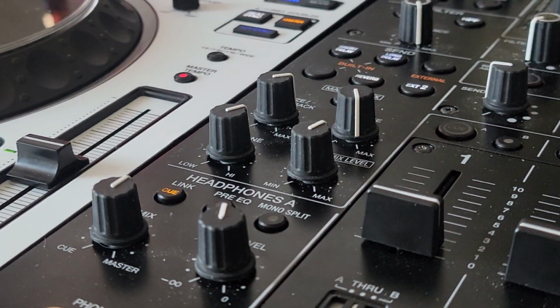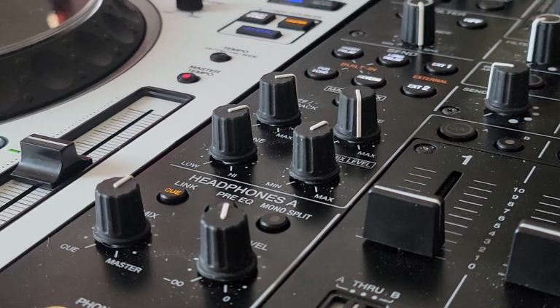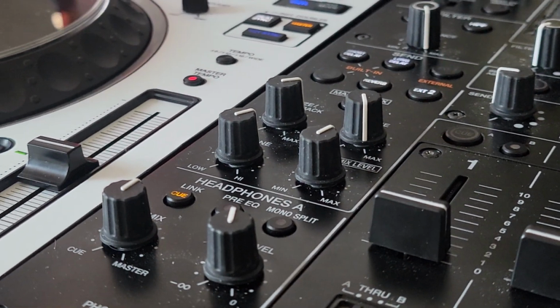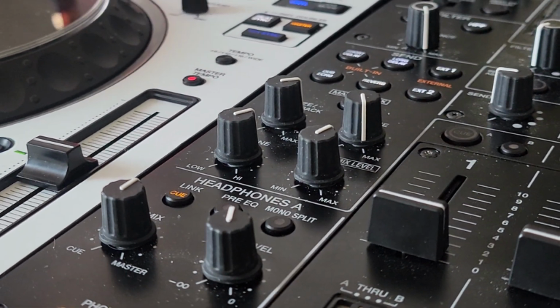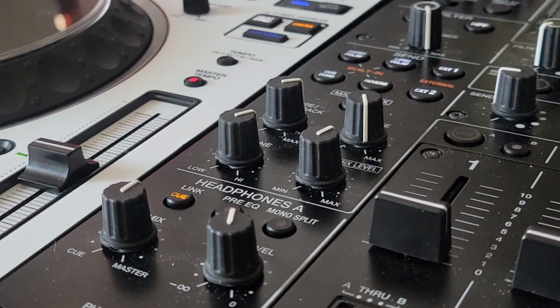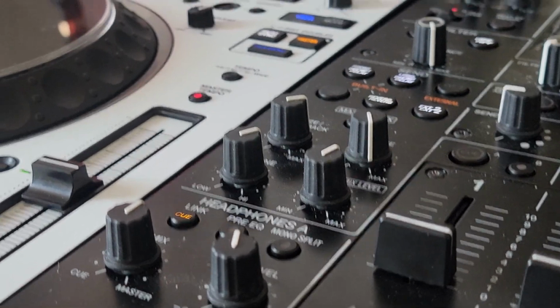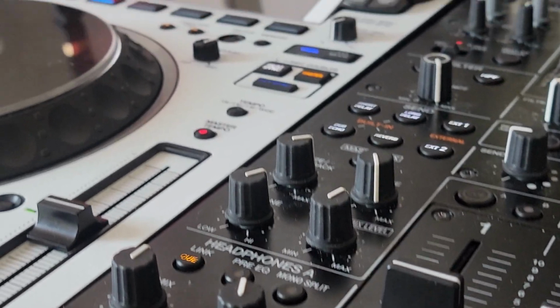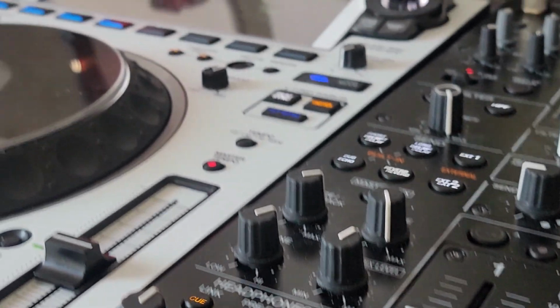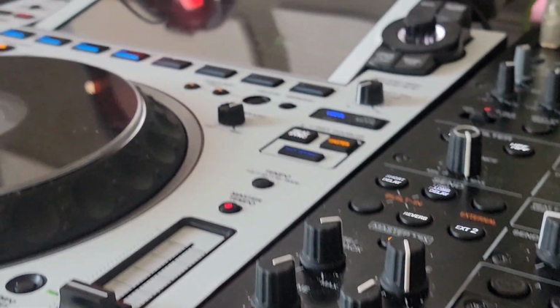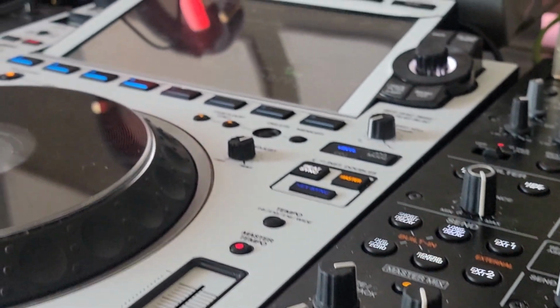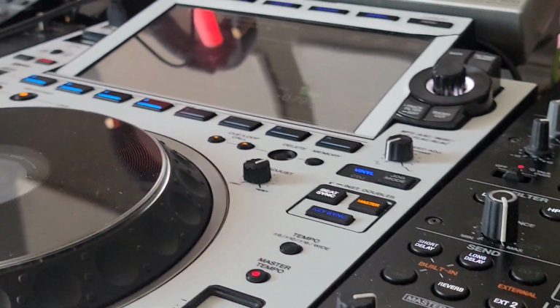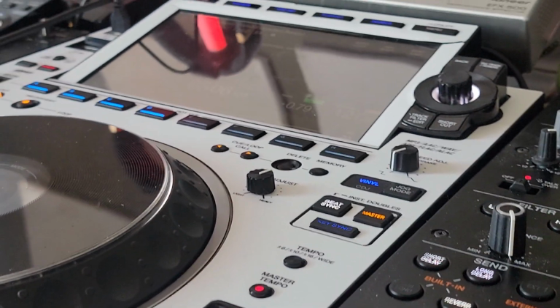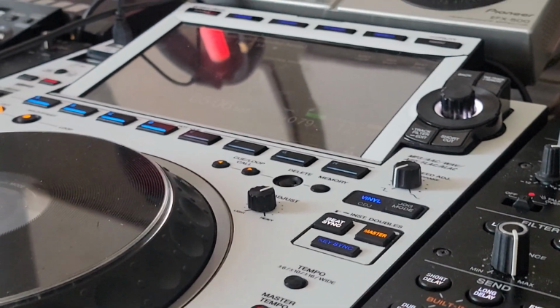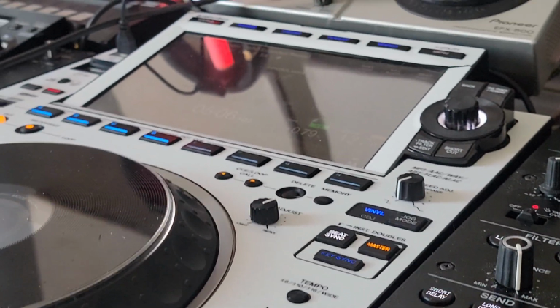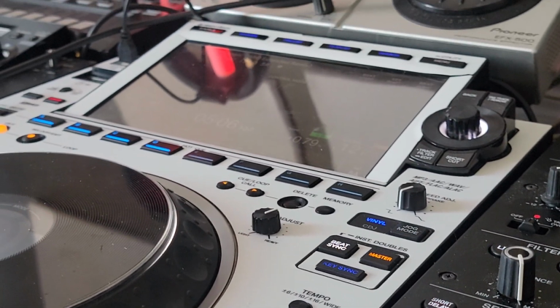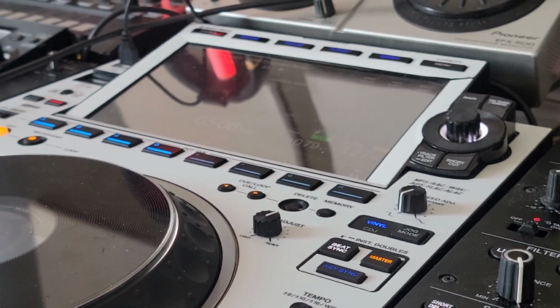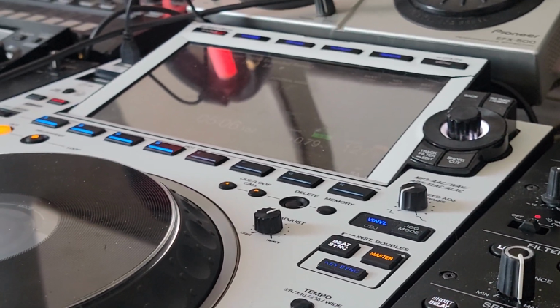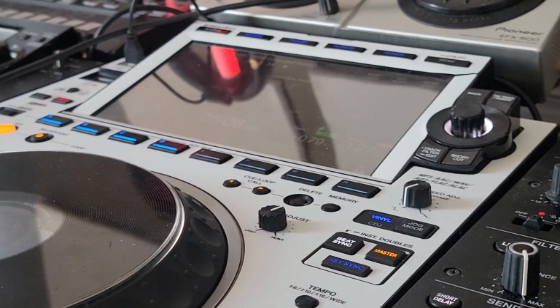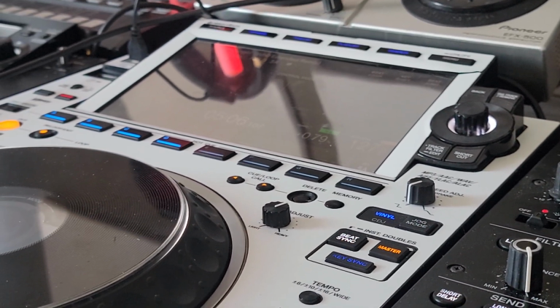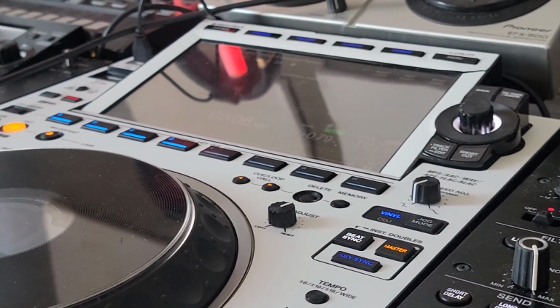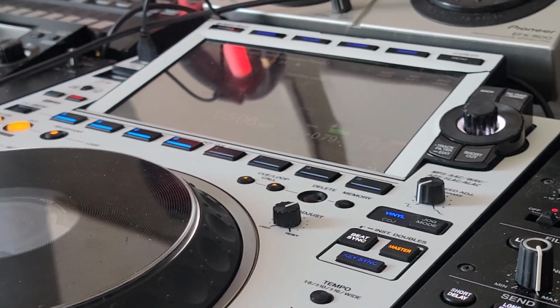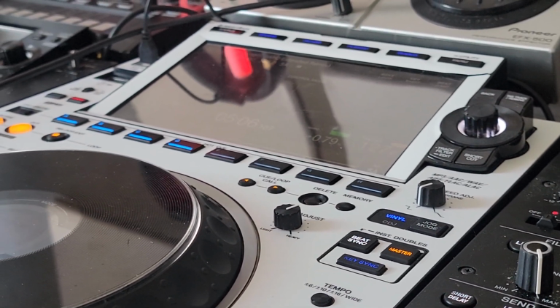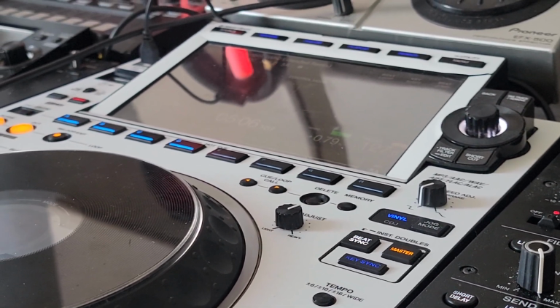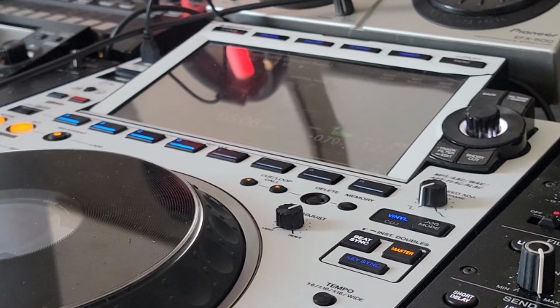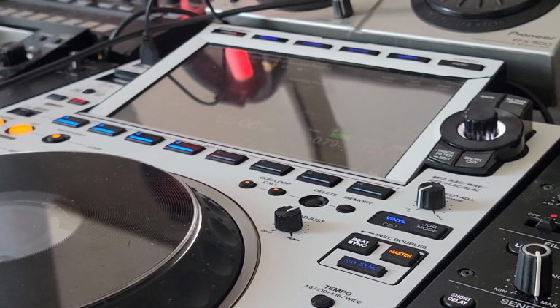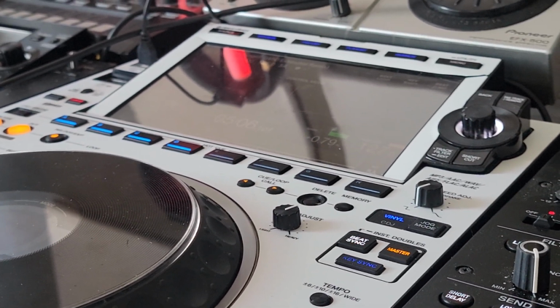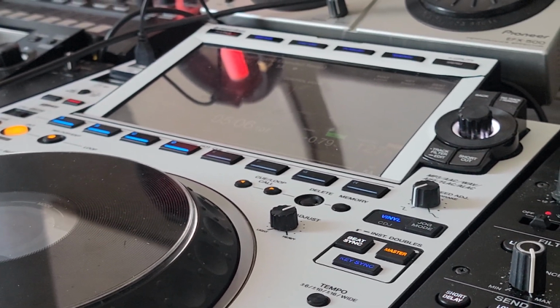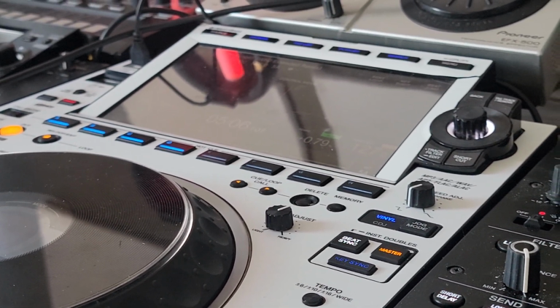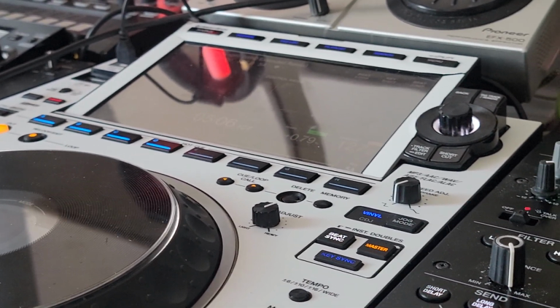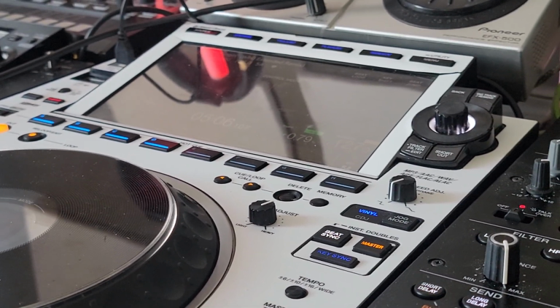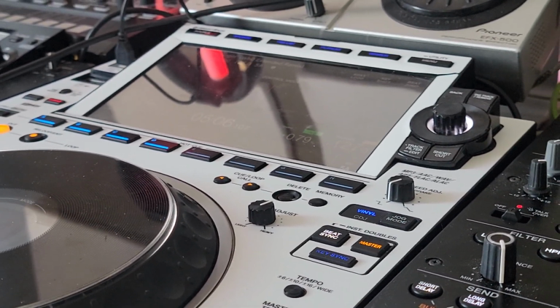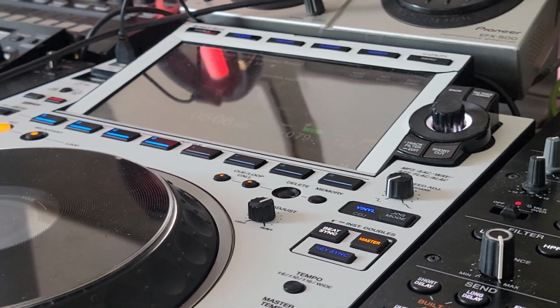You saw it here first on the DJ Lab. If you need any more tips and tricks, don't forget to subscribe to the channel and hit the alert button.